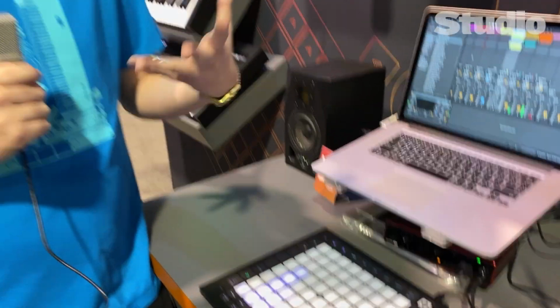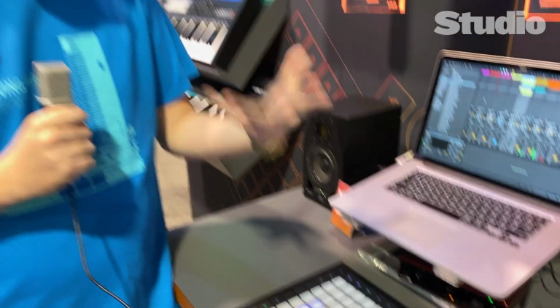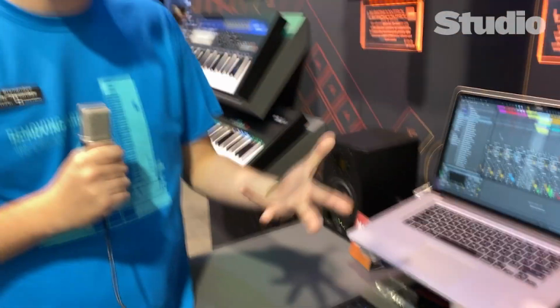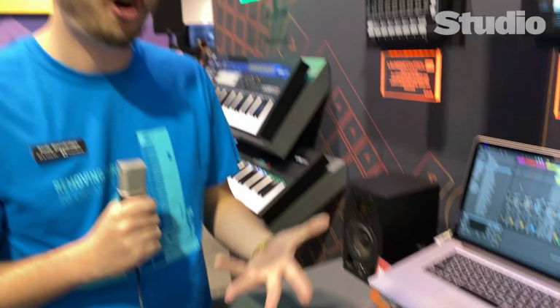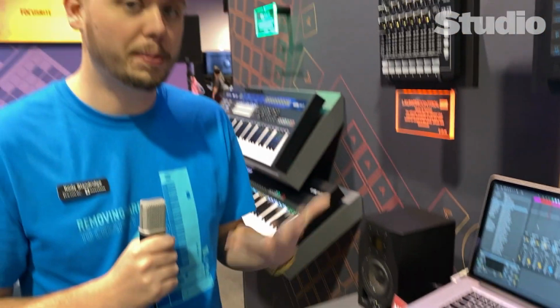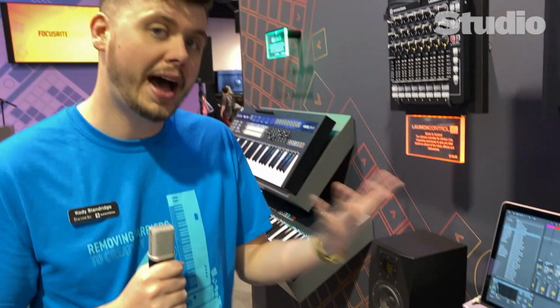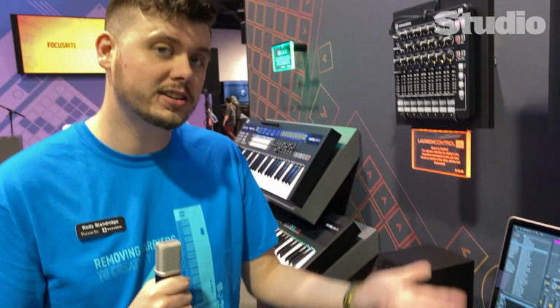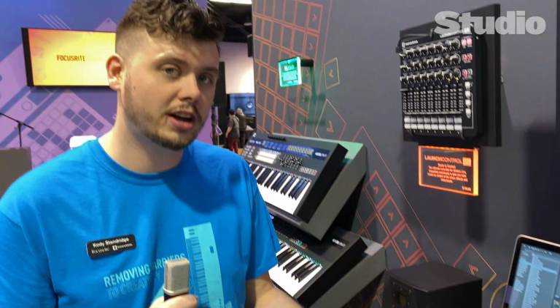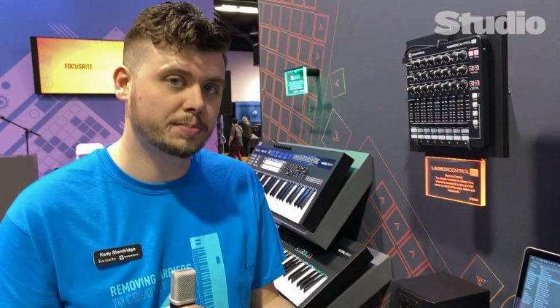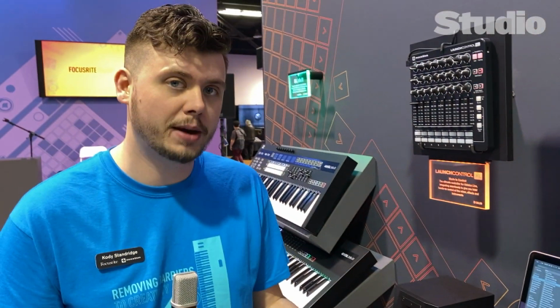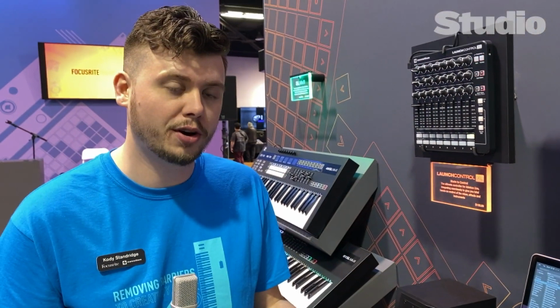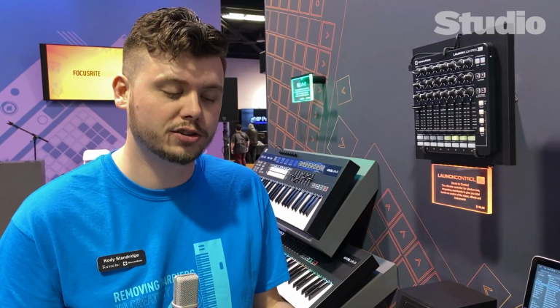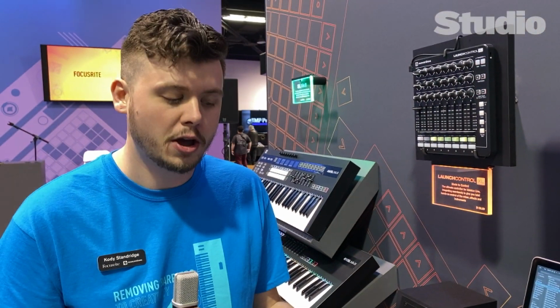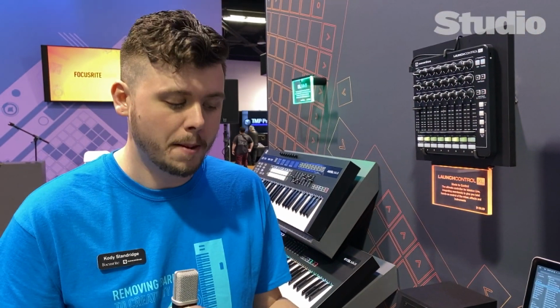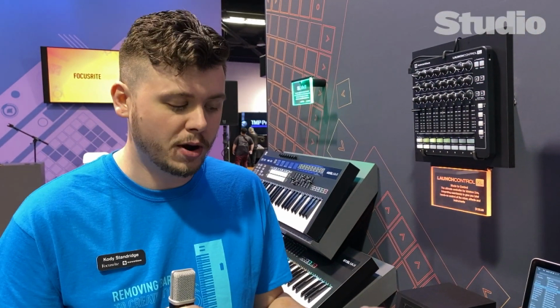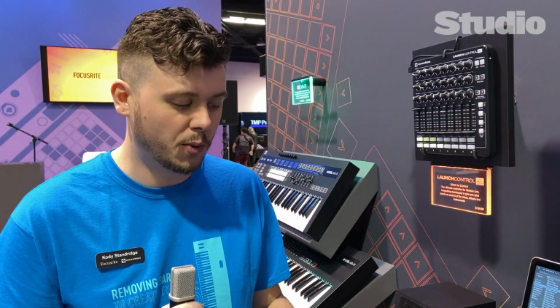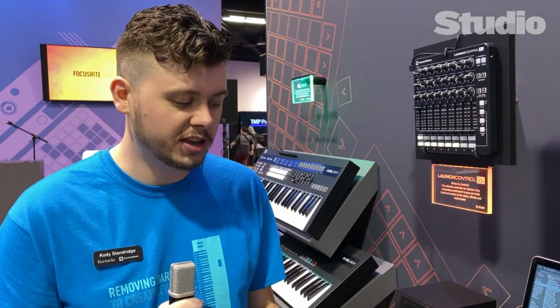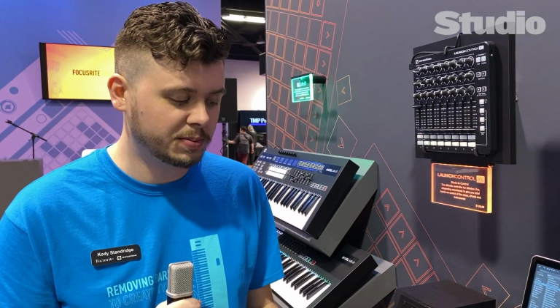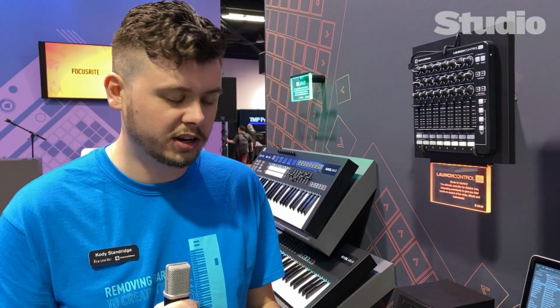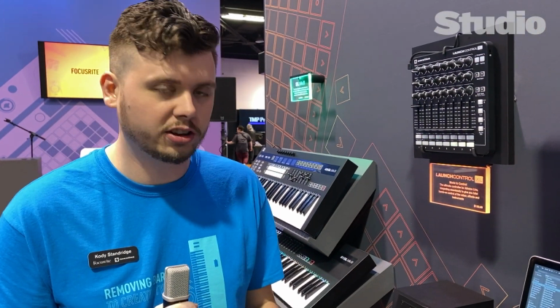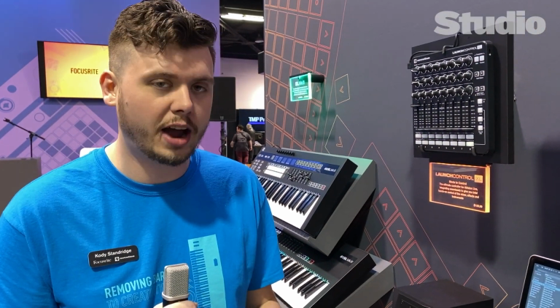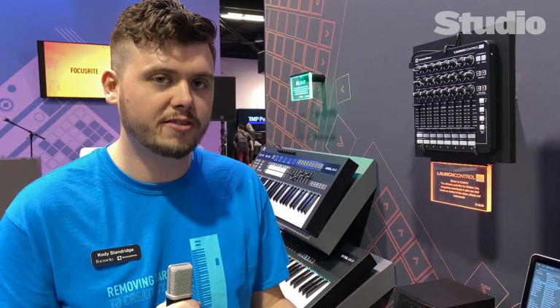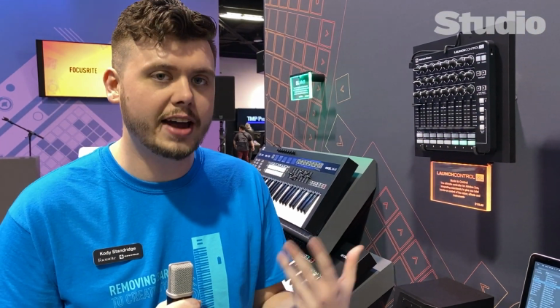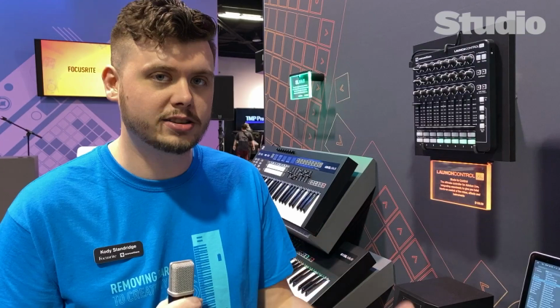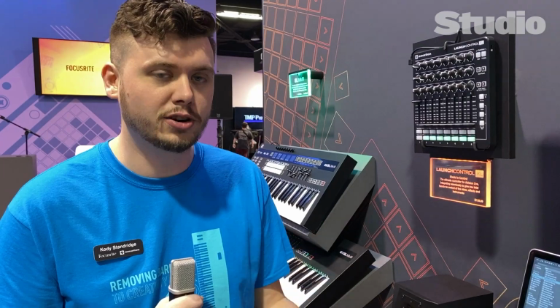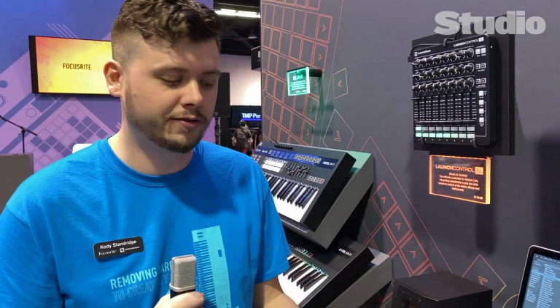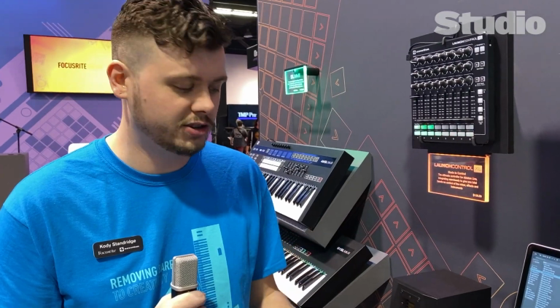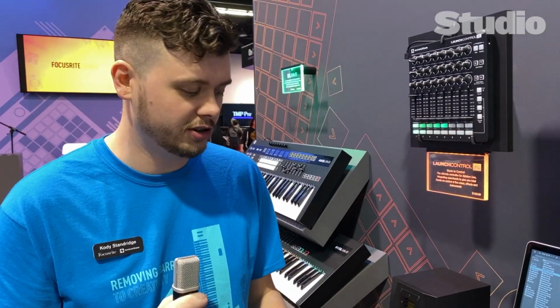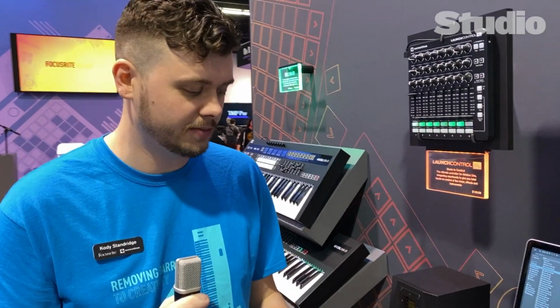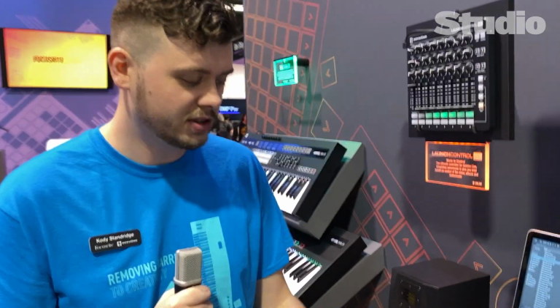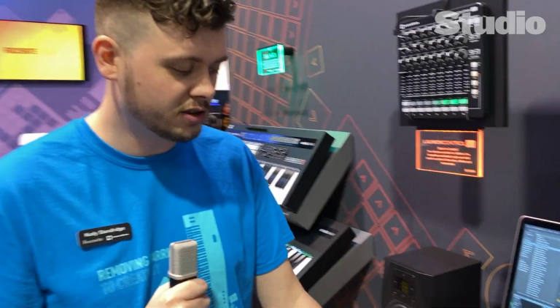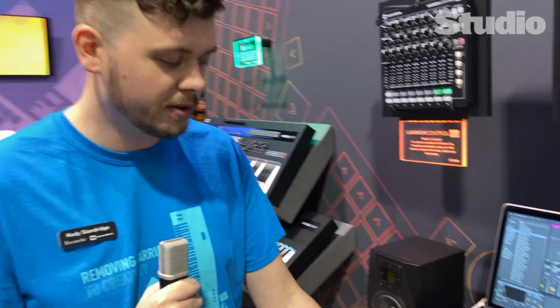You can also control your devices — your EQs and different devices inside of Ableton. All of that great stuff that we've had on past Launchpad Pros, but with this particular unit we've added some new features.